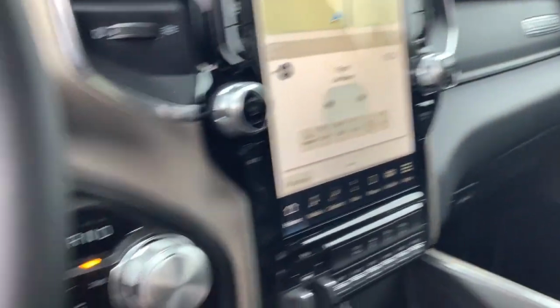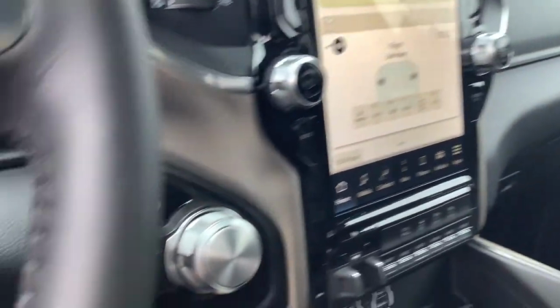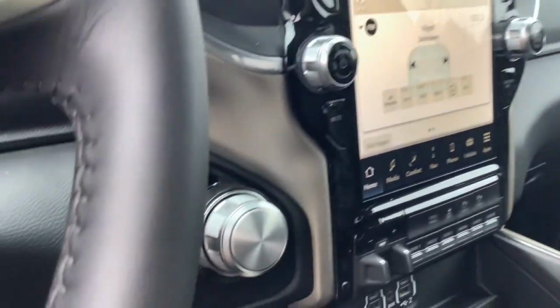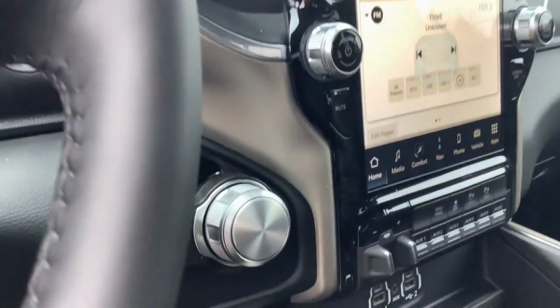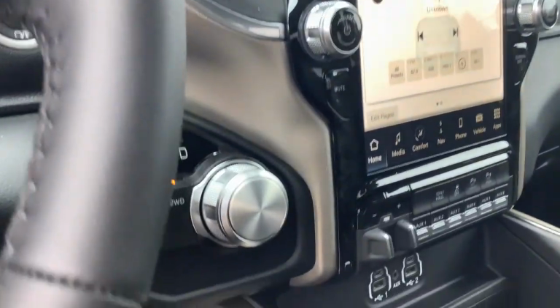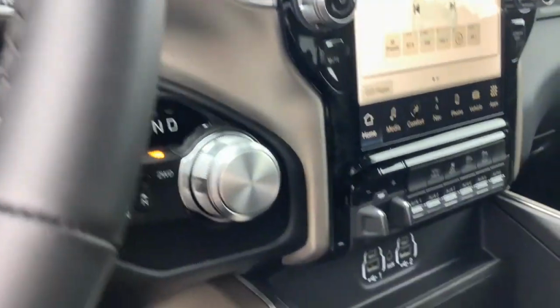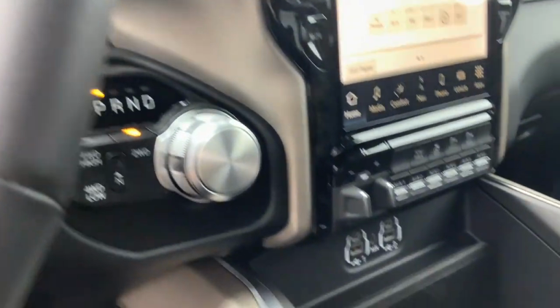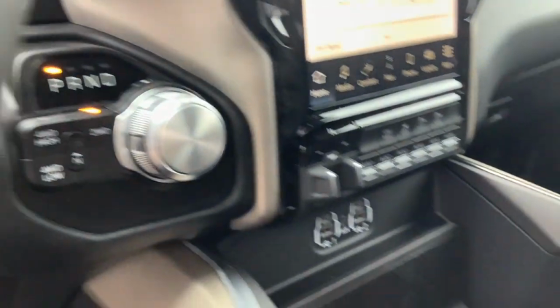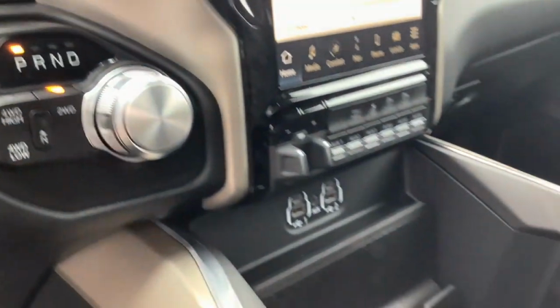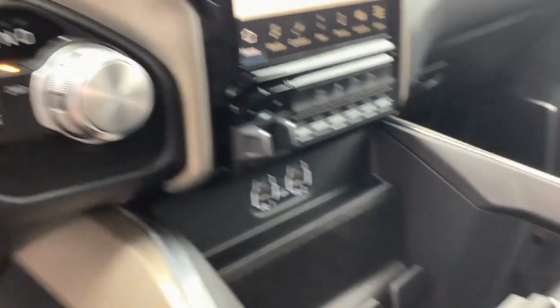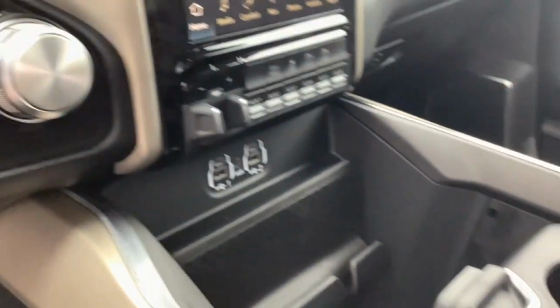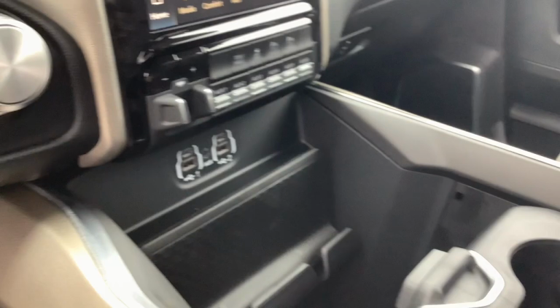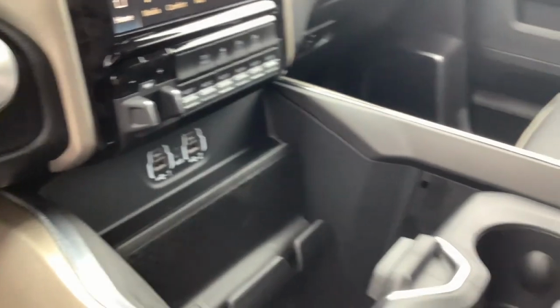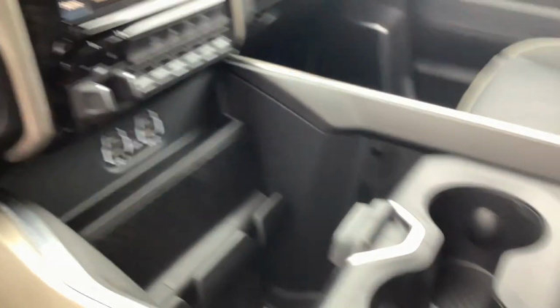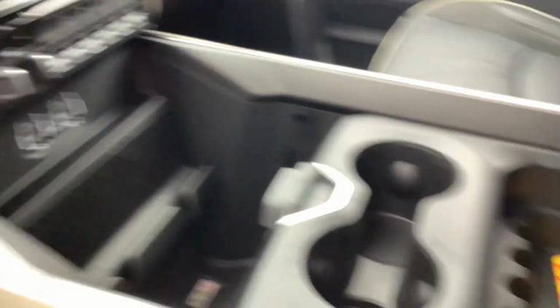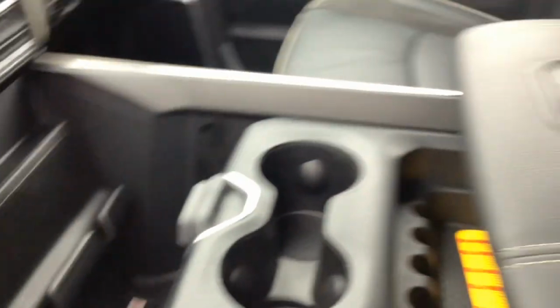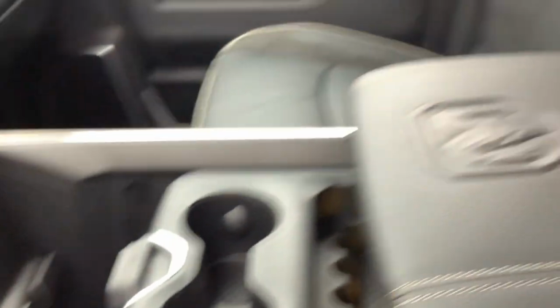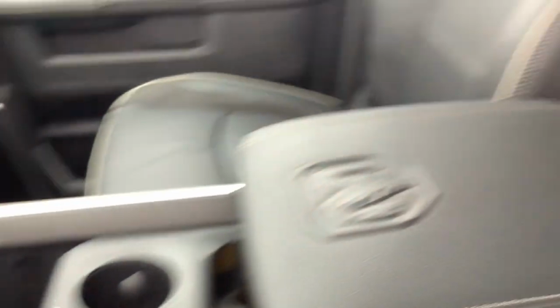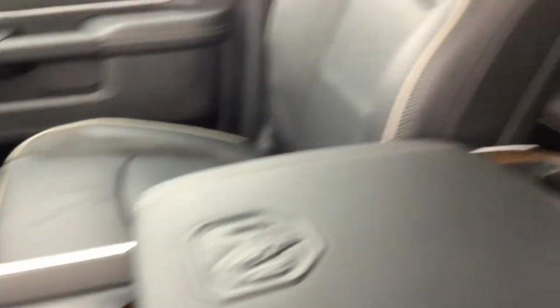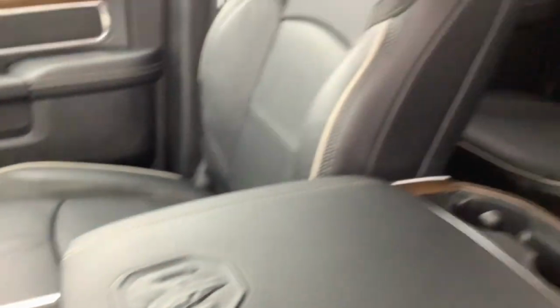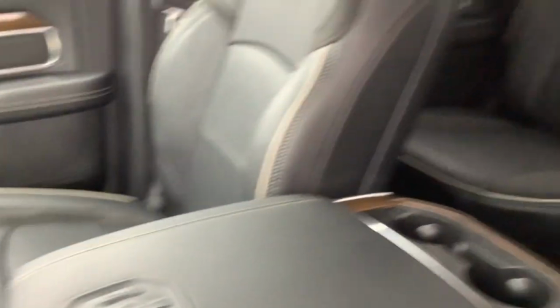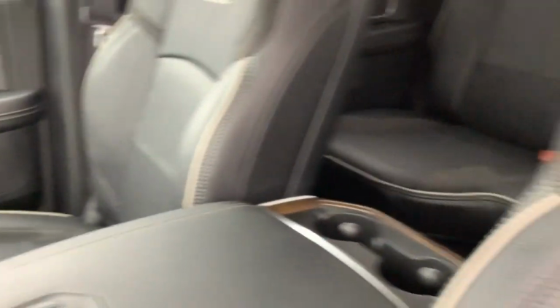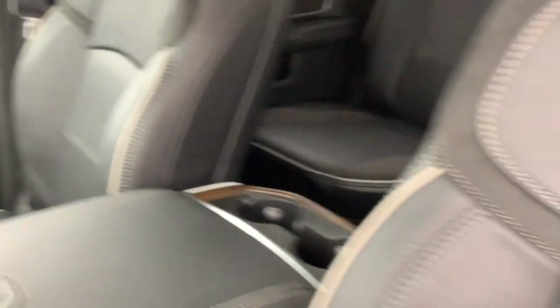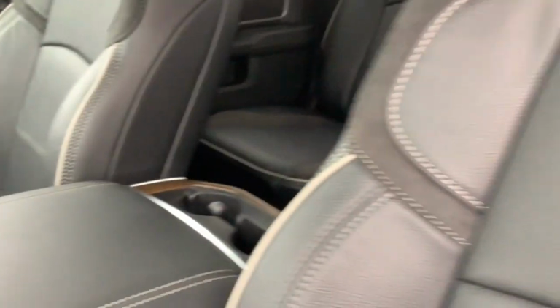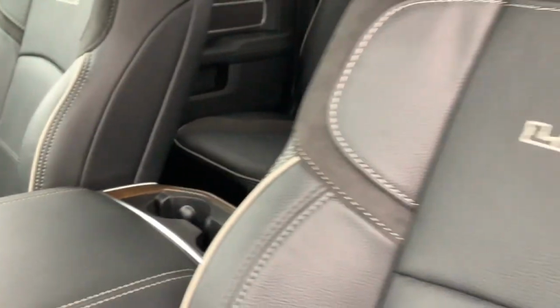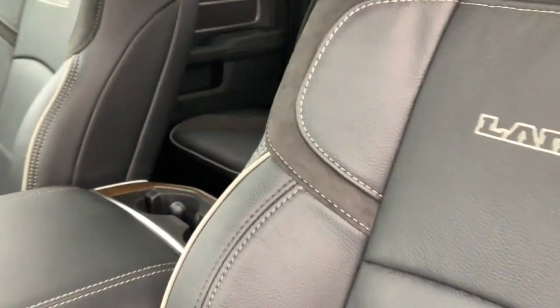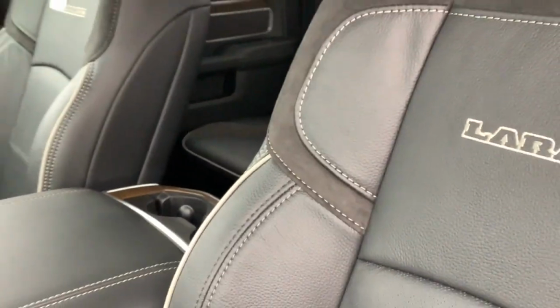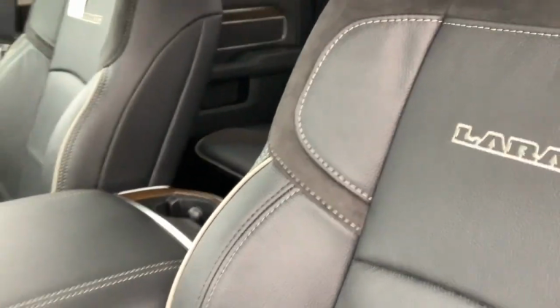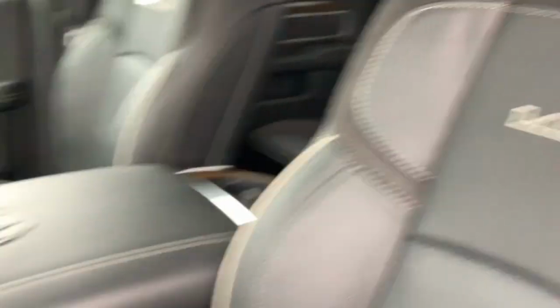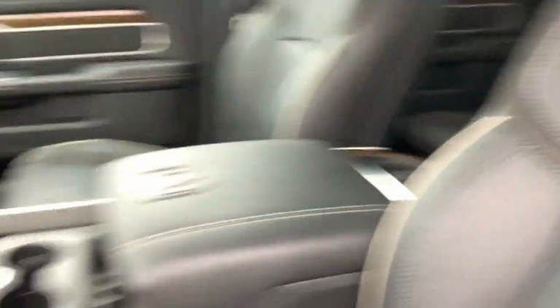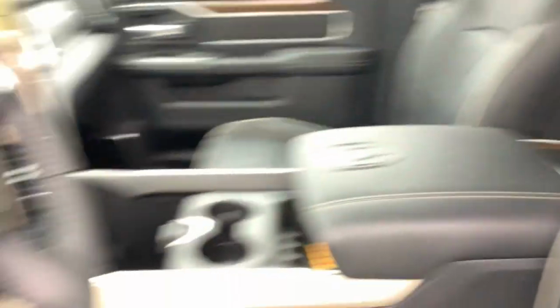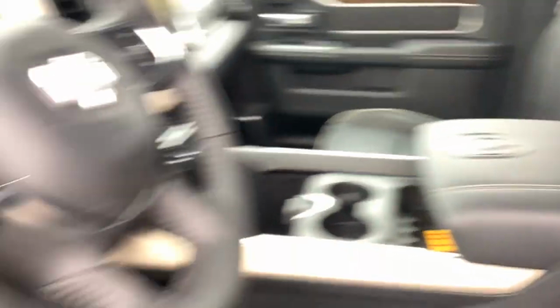Attack your projects with the strength and power that leaves no room for doubt. Drive the Ram 2500.